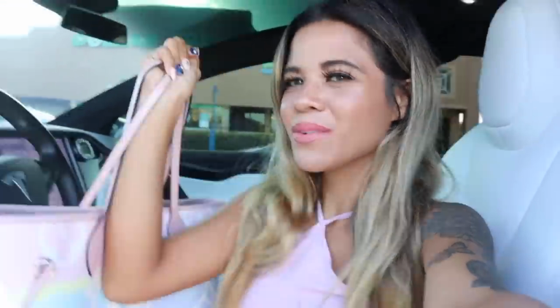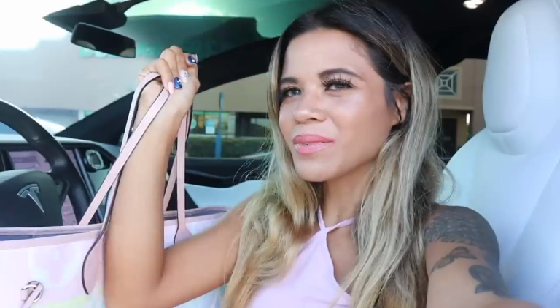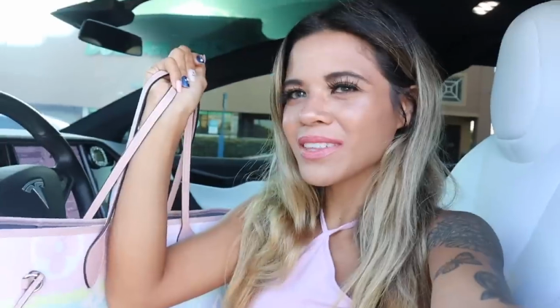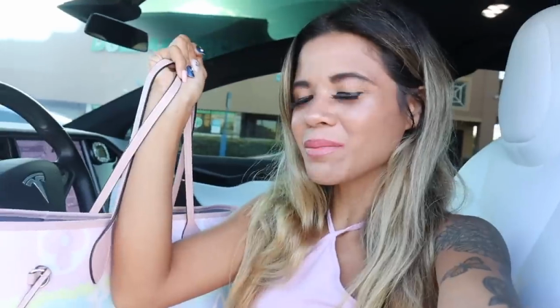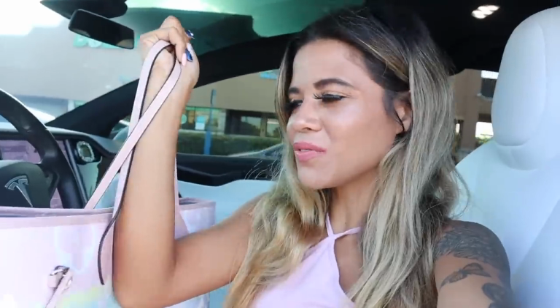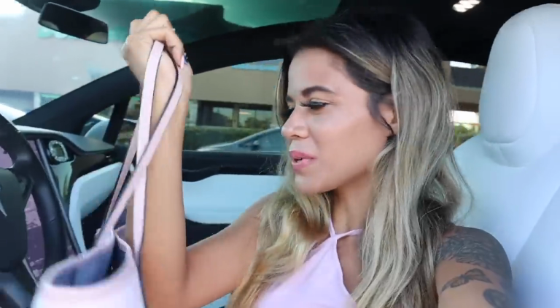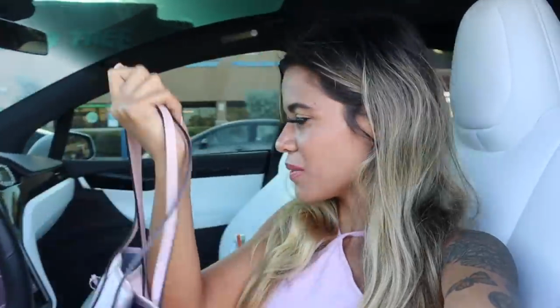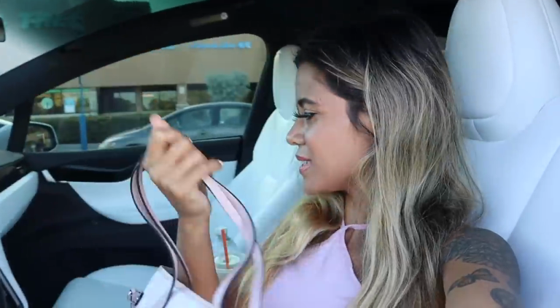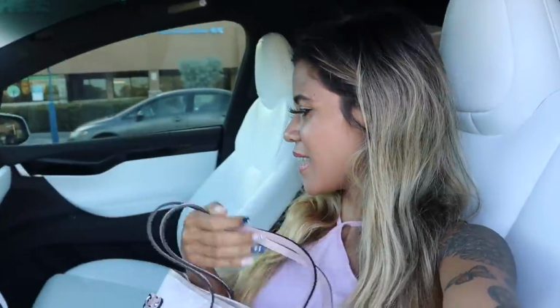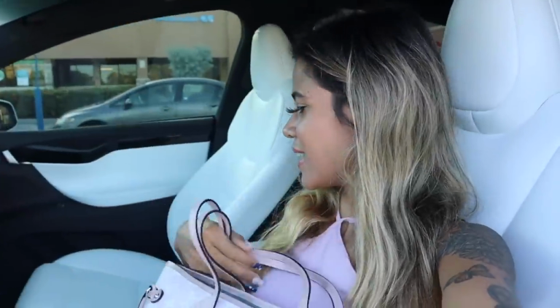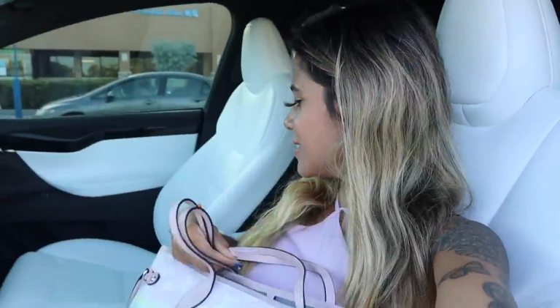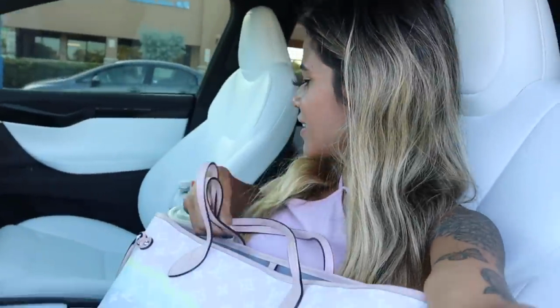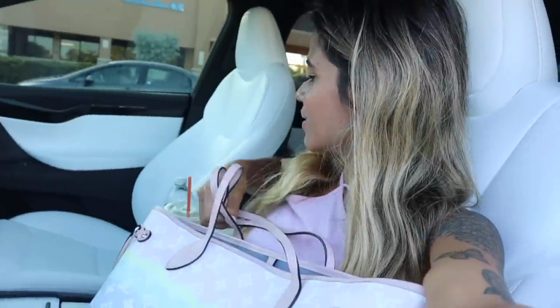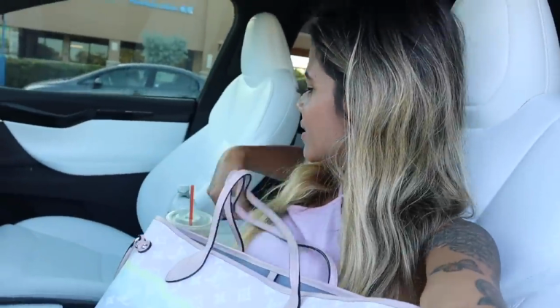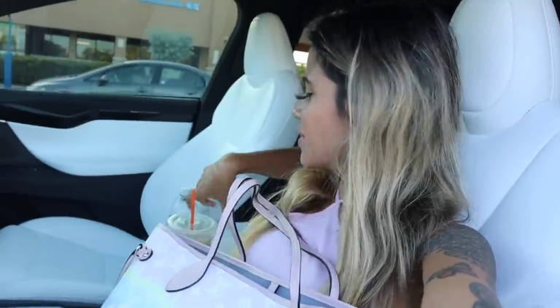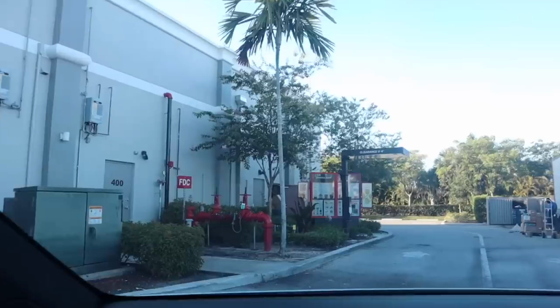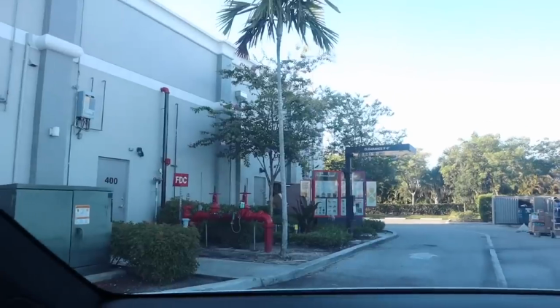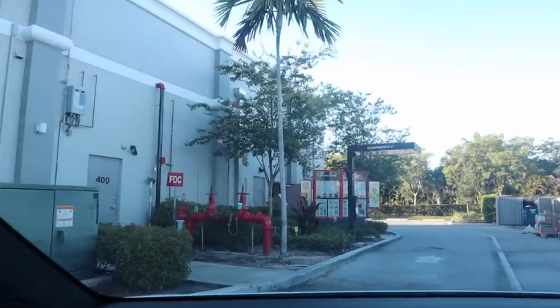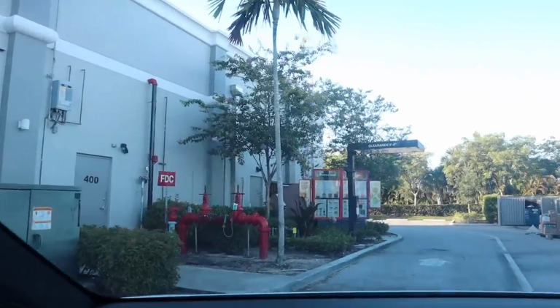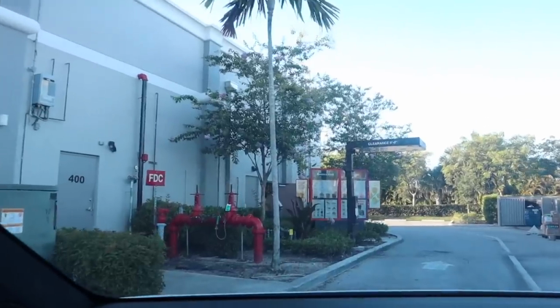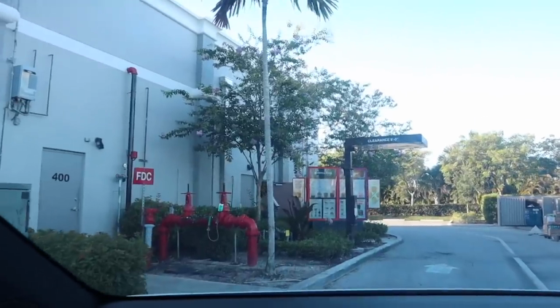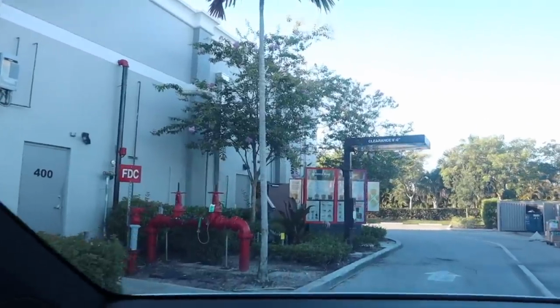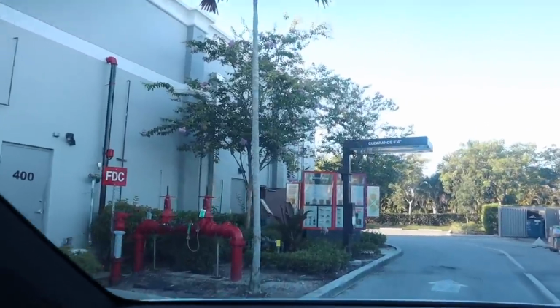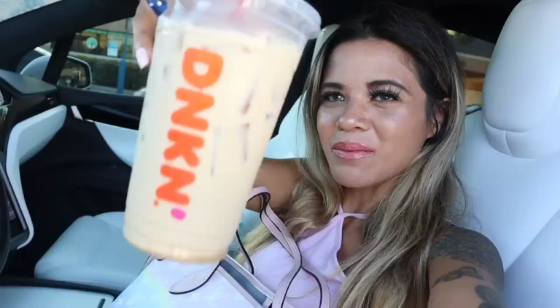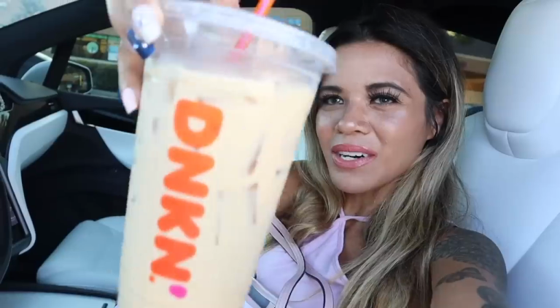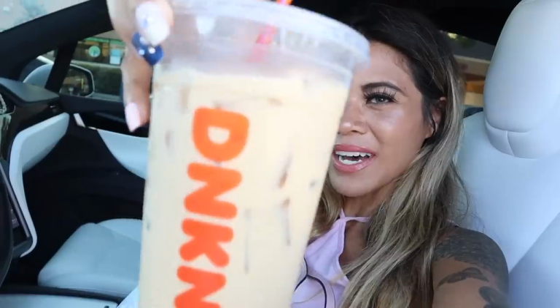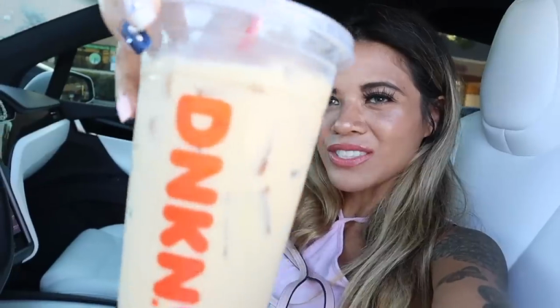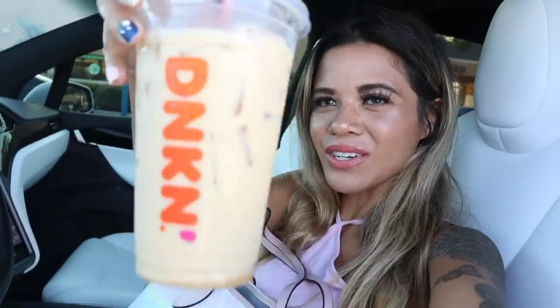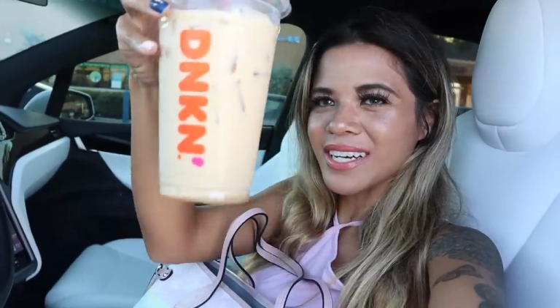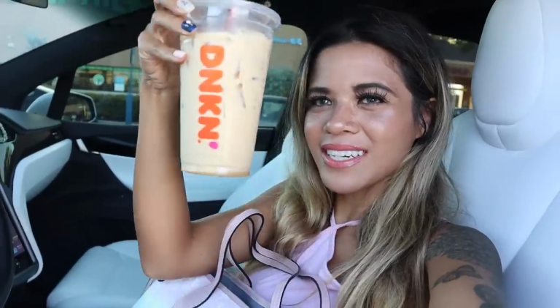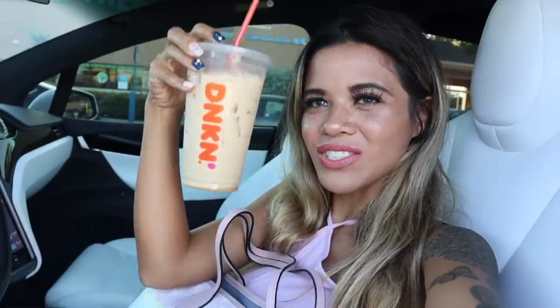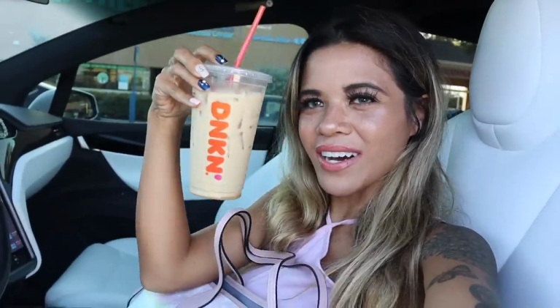One more thing before we go inside — I did go to Dunkin' Donuts of course so let me go ahead and show you guys that shot.